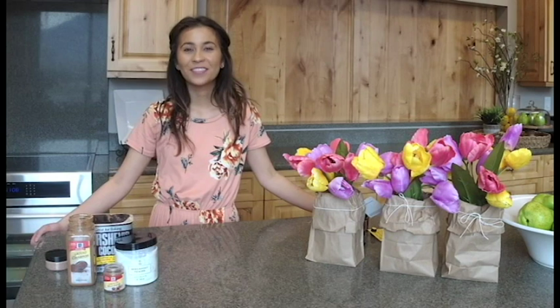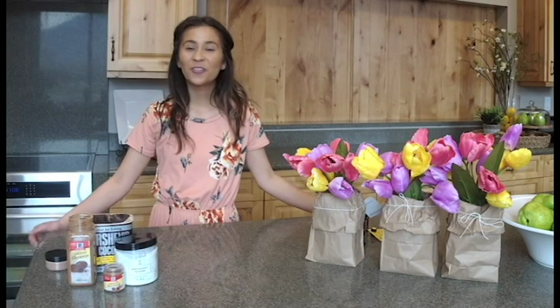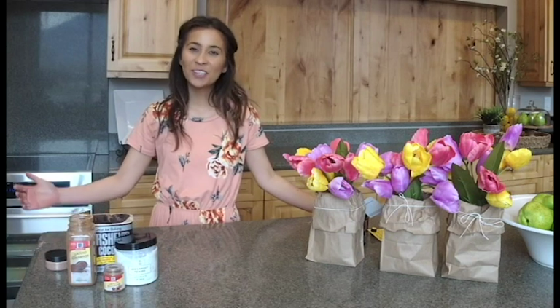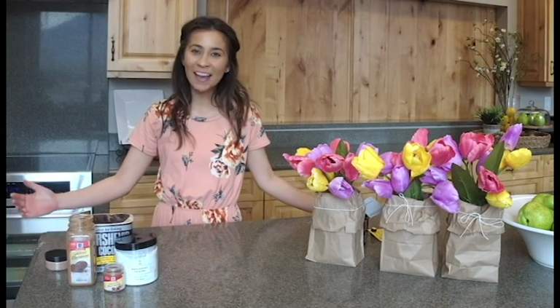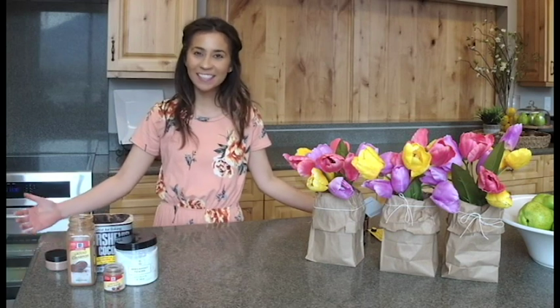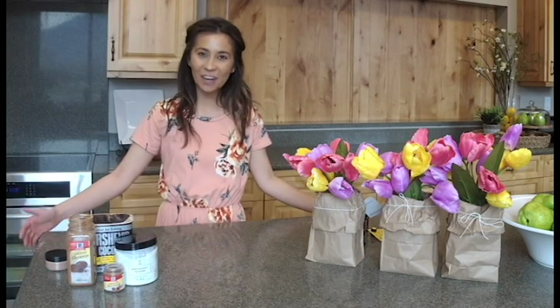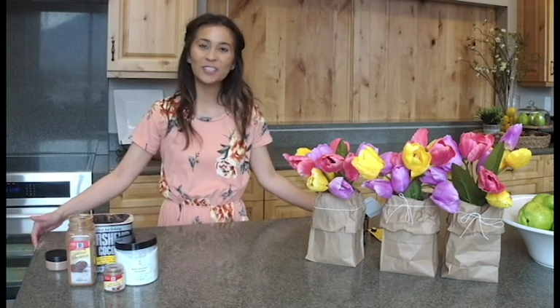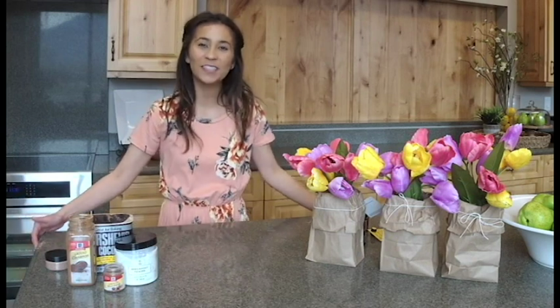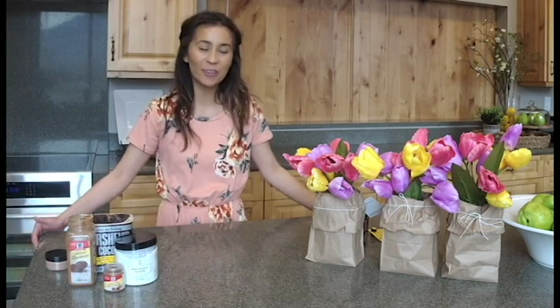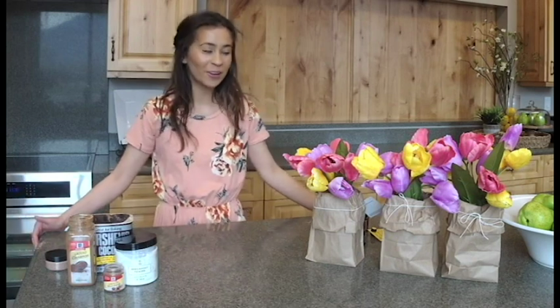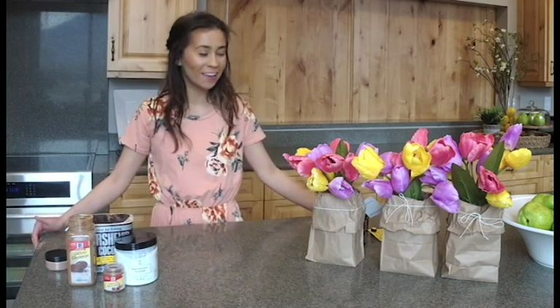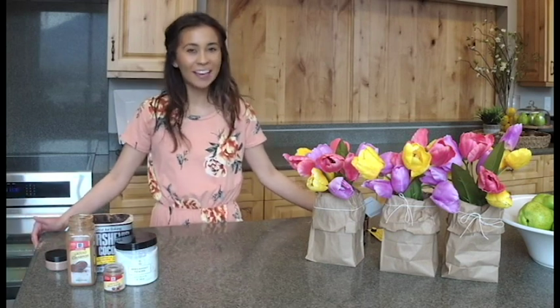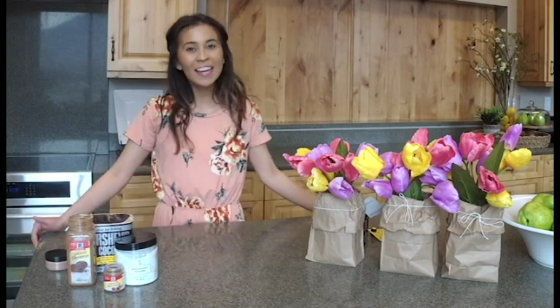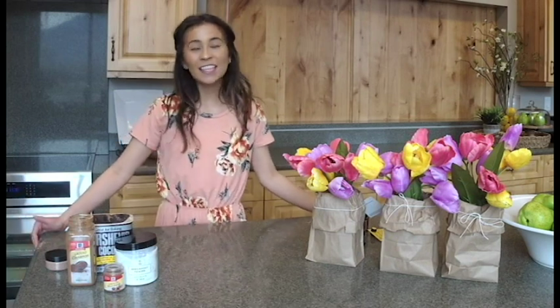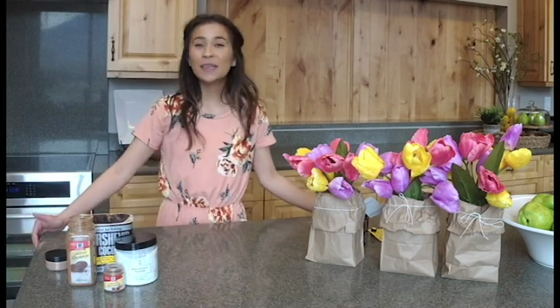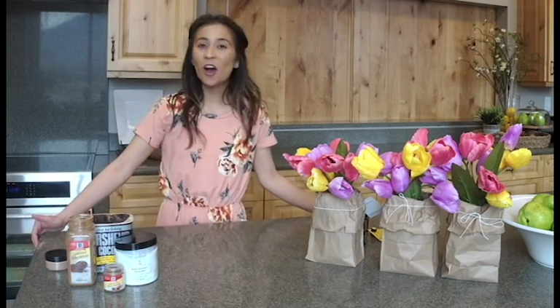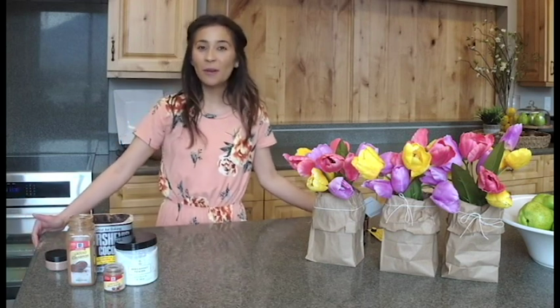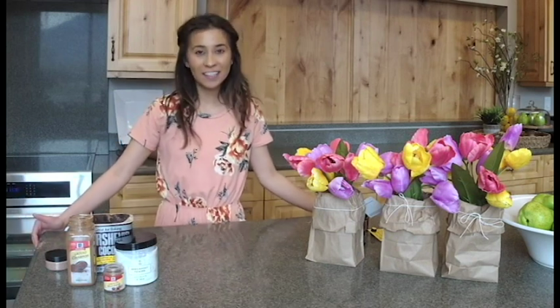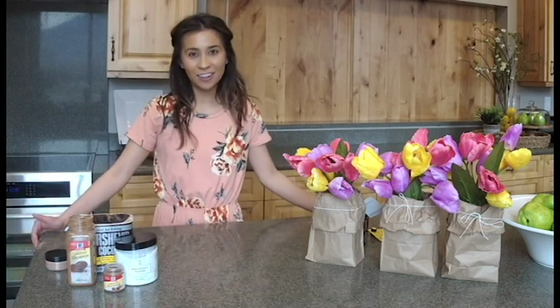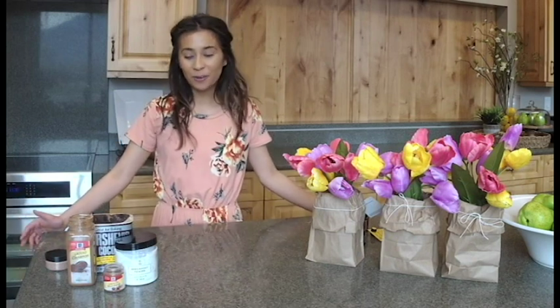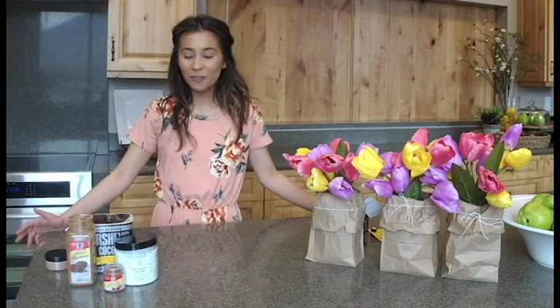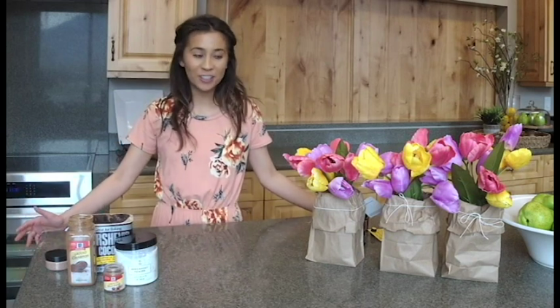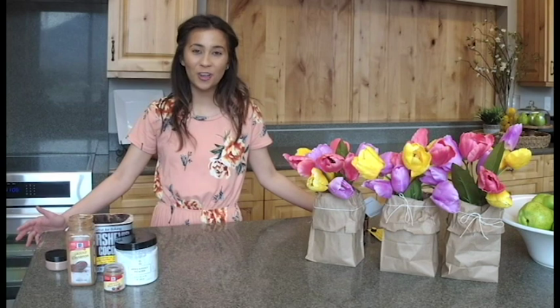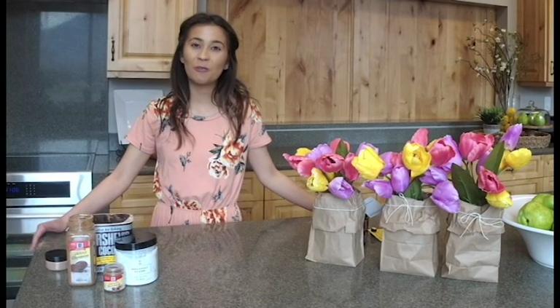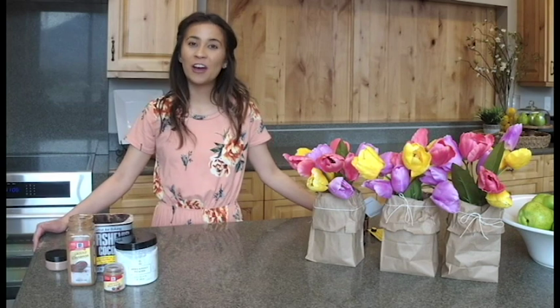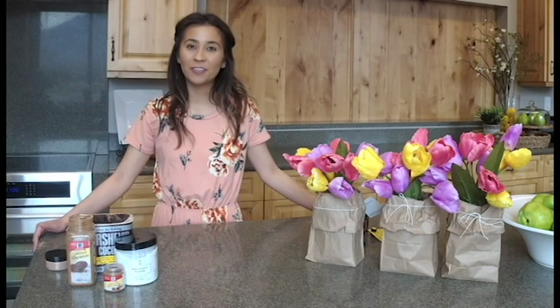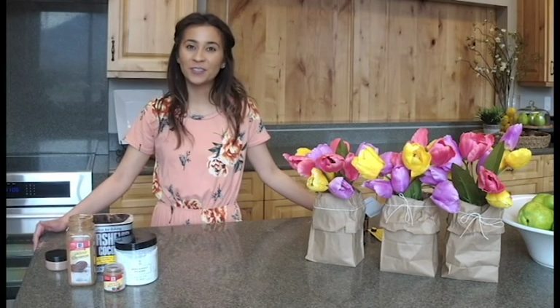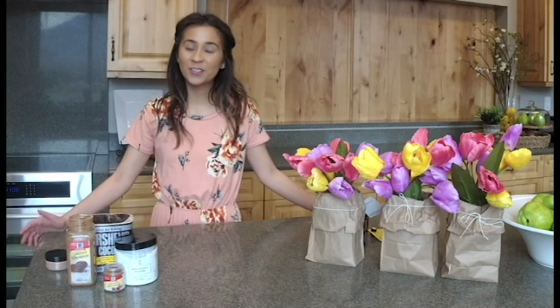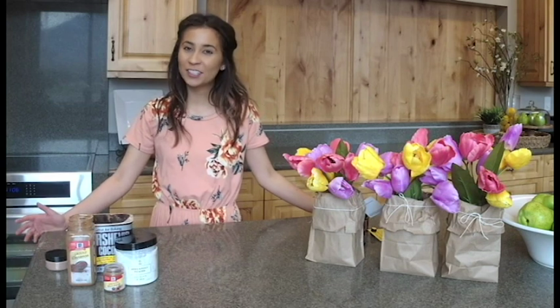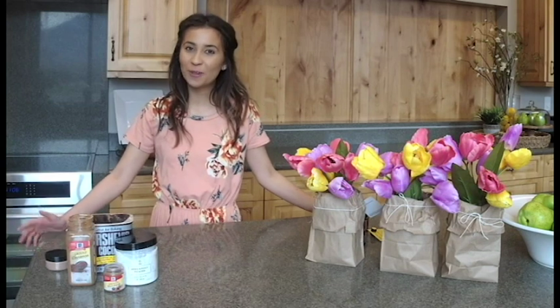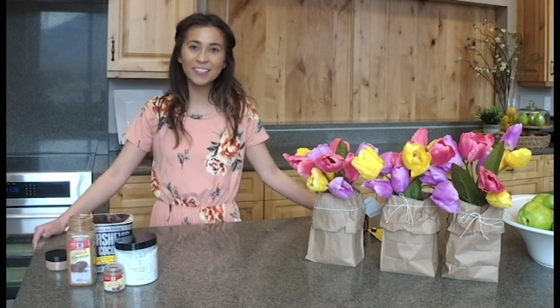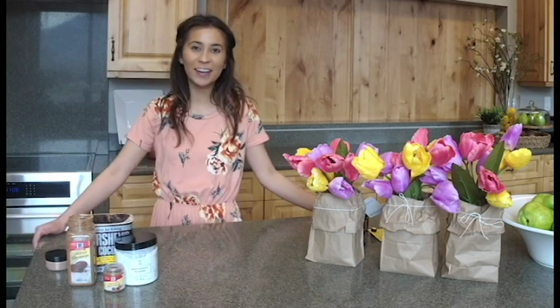Welcome back to DIY Tuesday with Oil Life. This week is all about Easter and we can't wait to show you what we've got for you. So let's jump right into it.